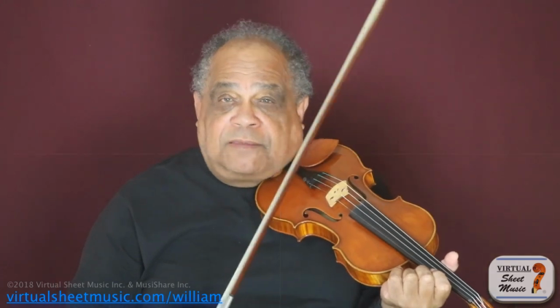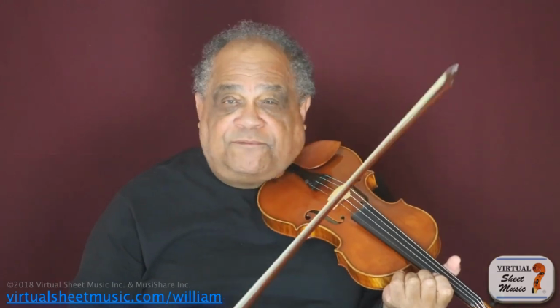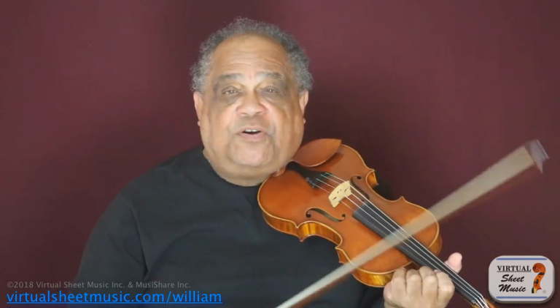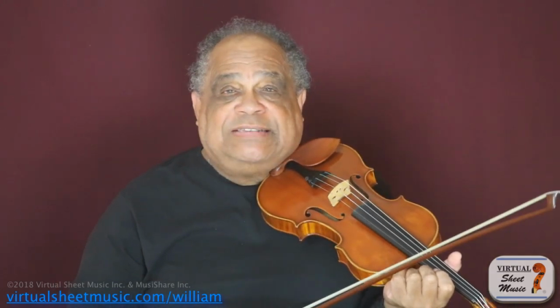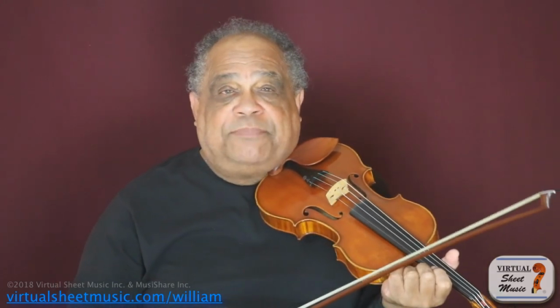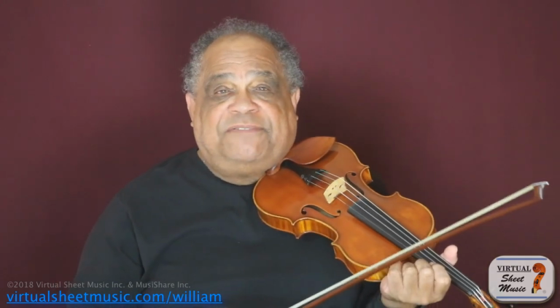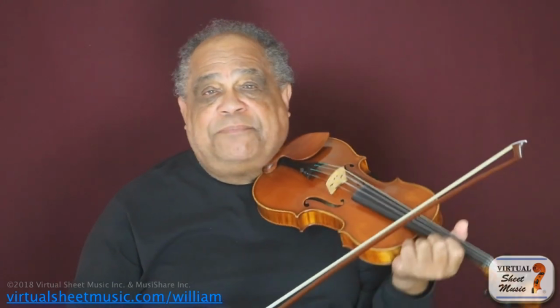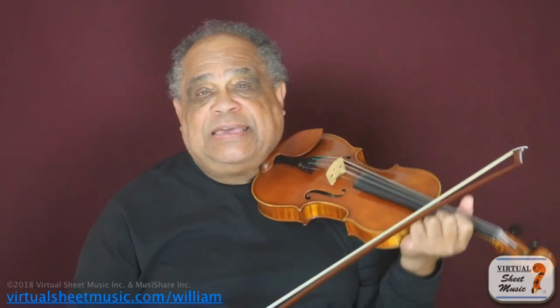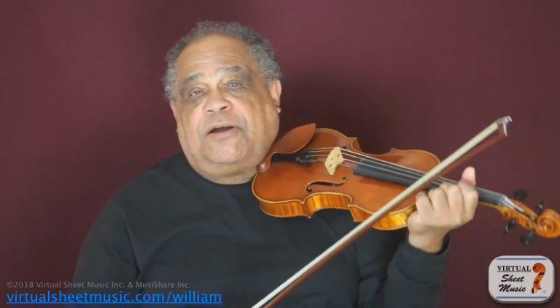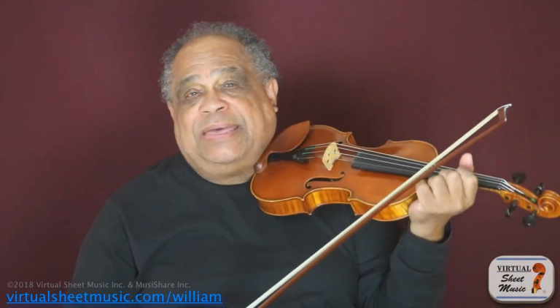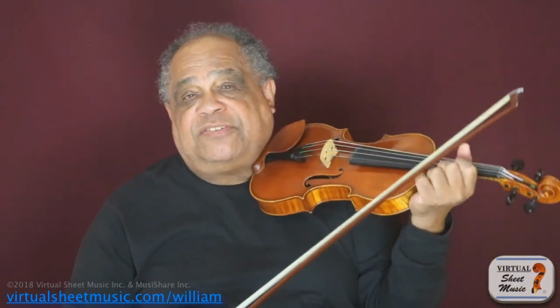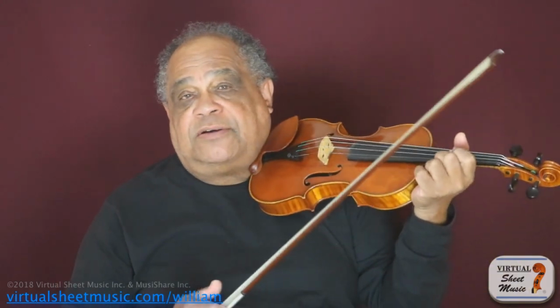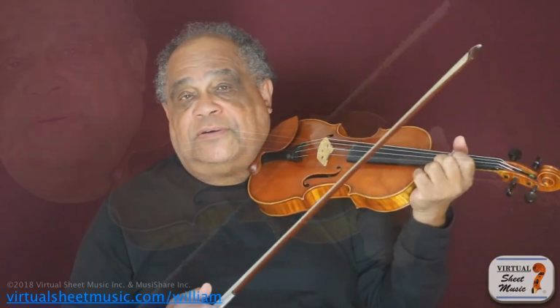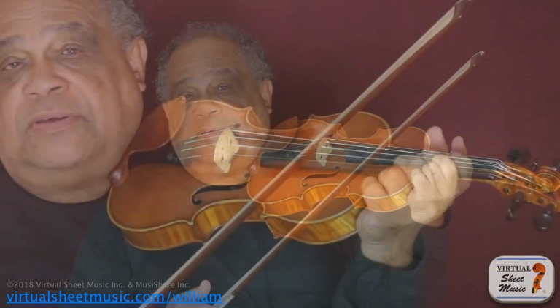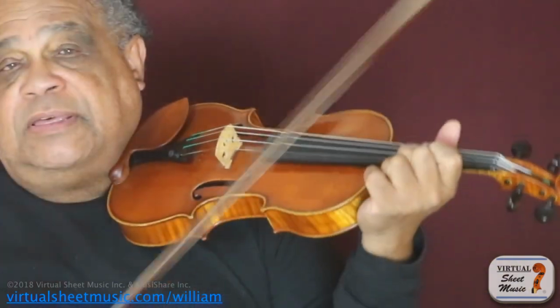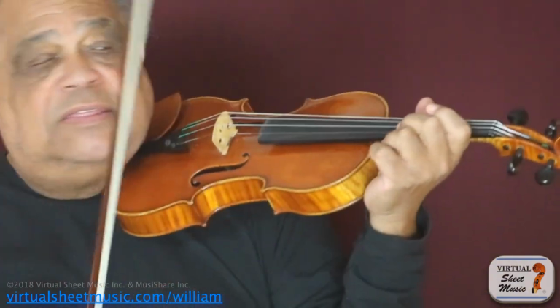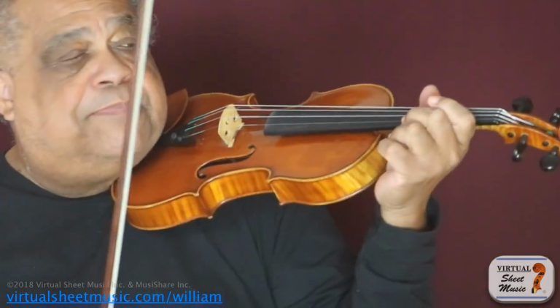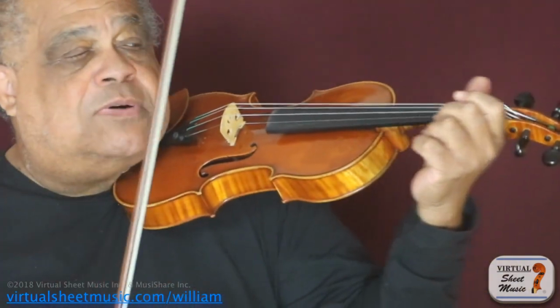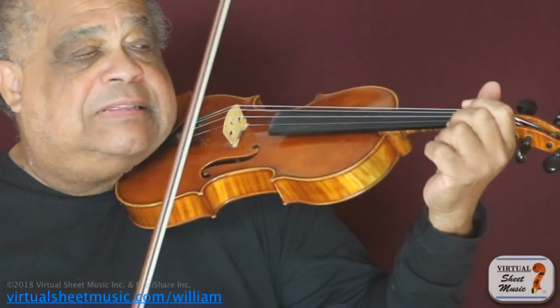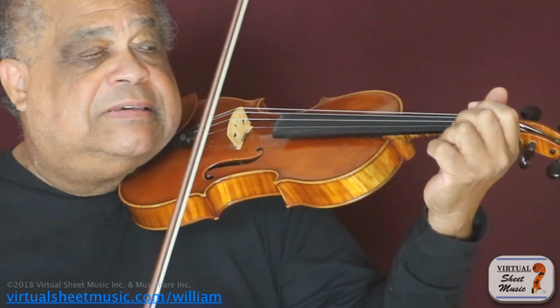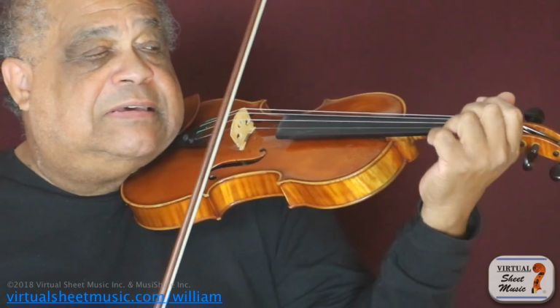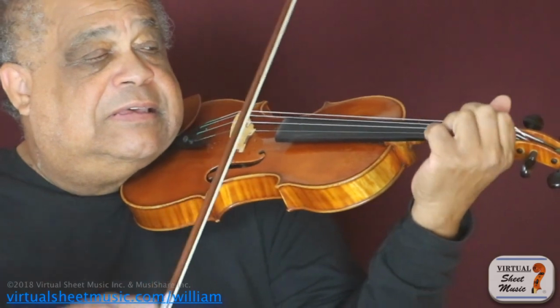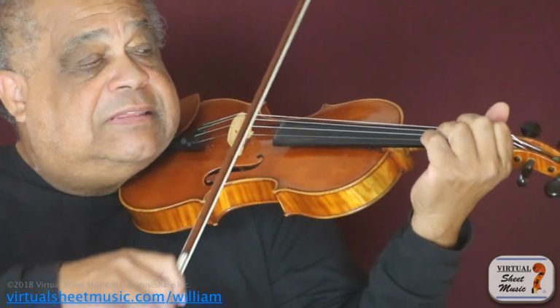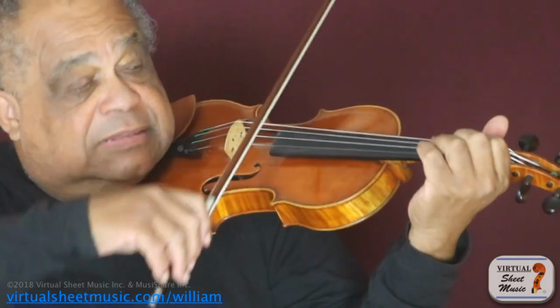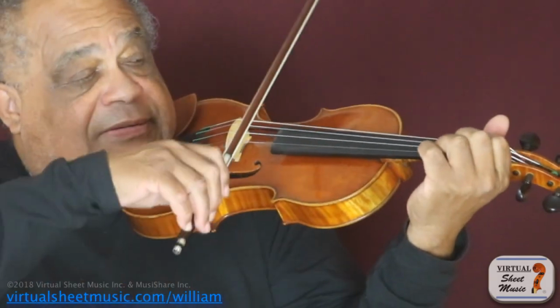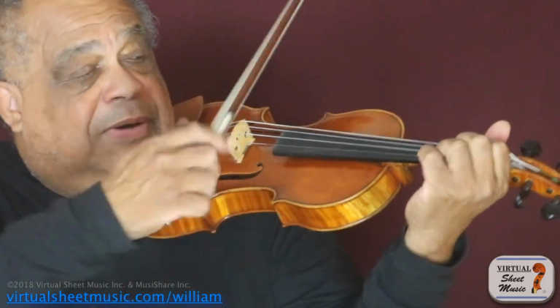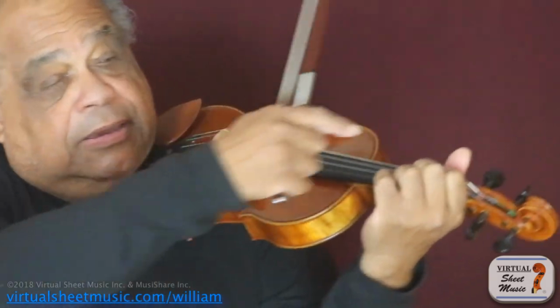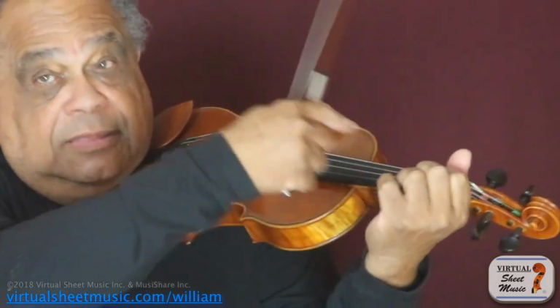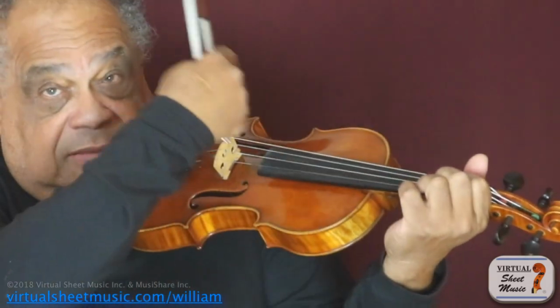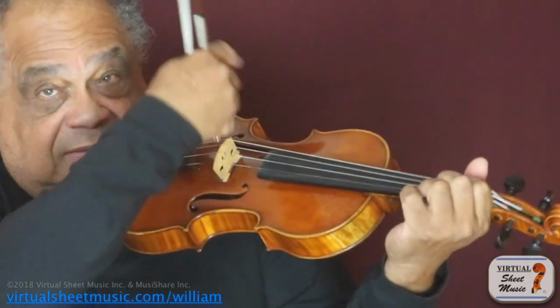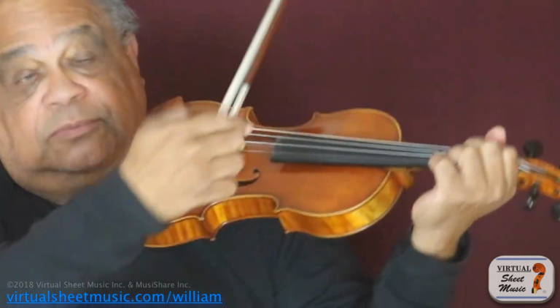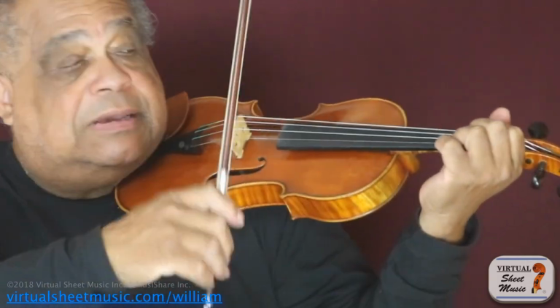For example, if I'm playing an arpeggio, they point this way. This way.